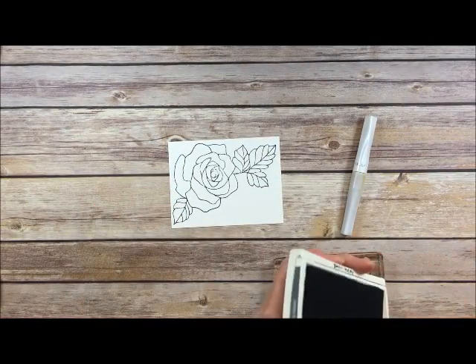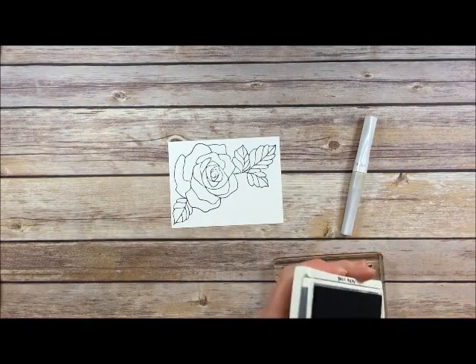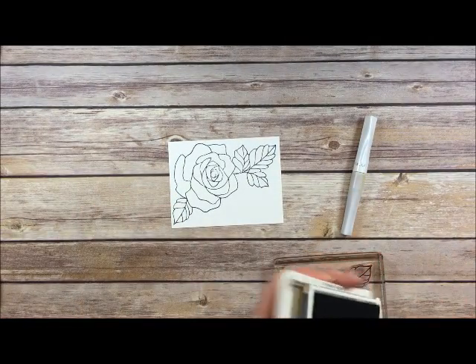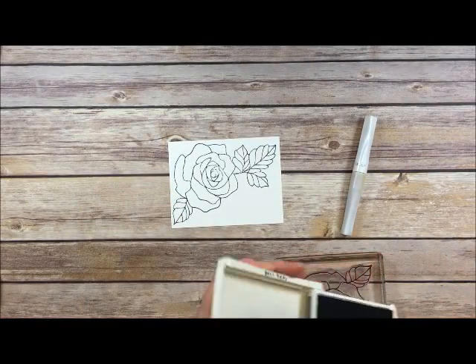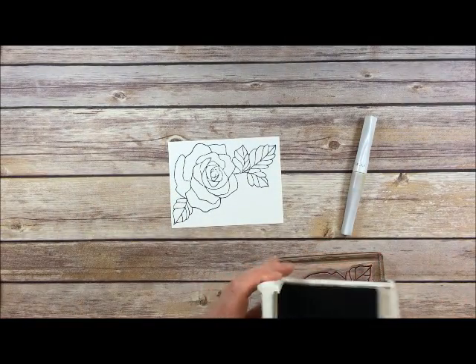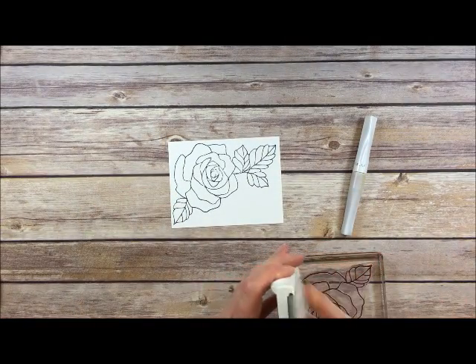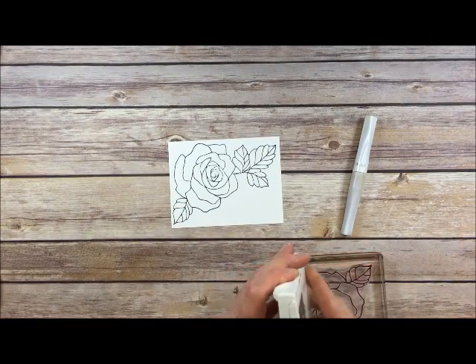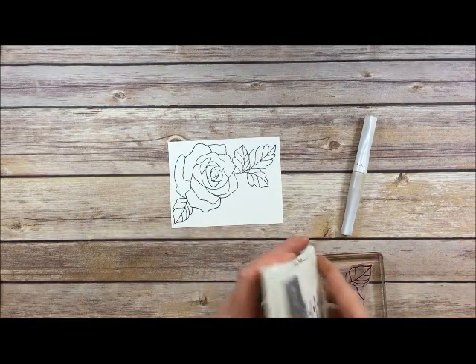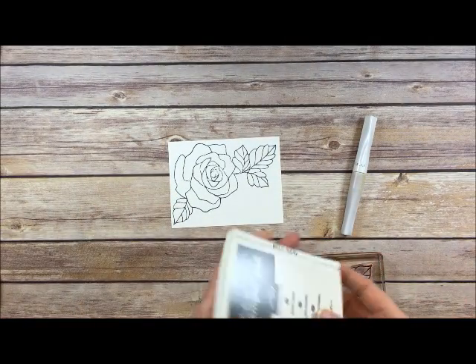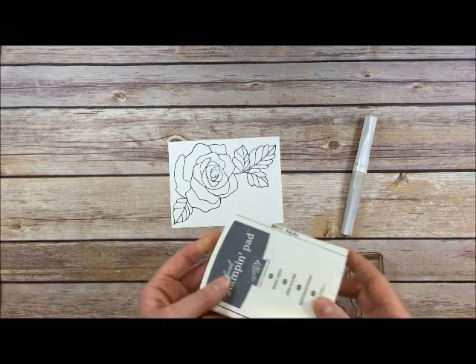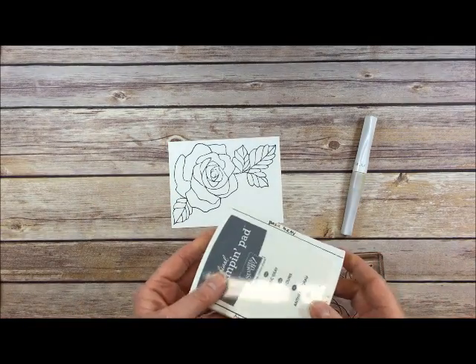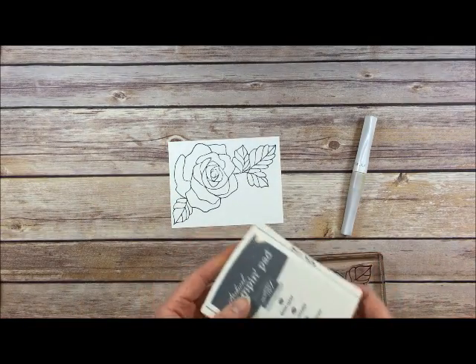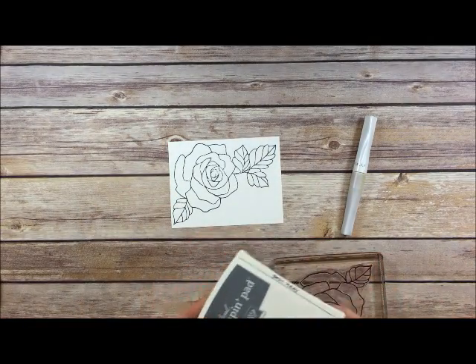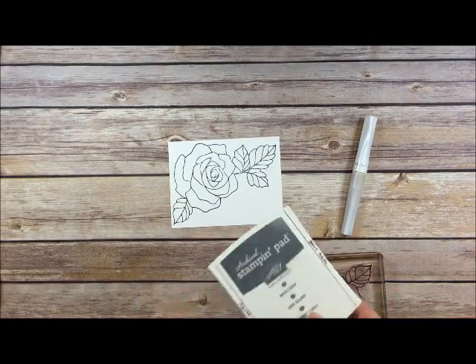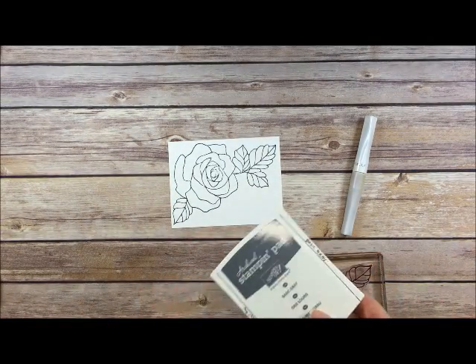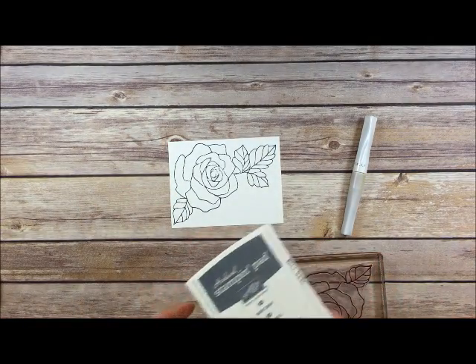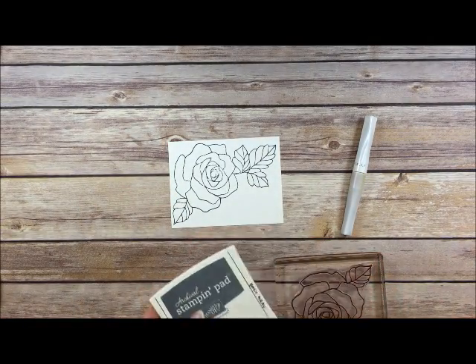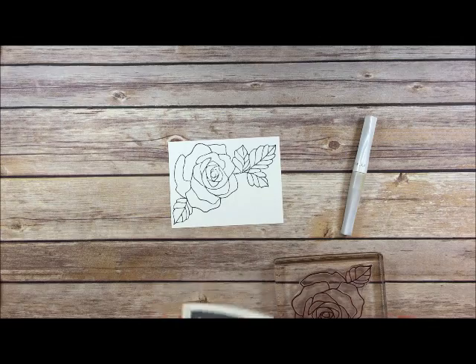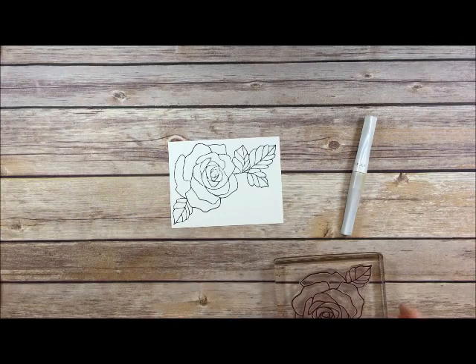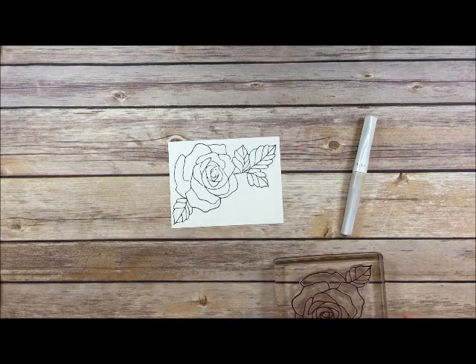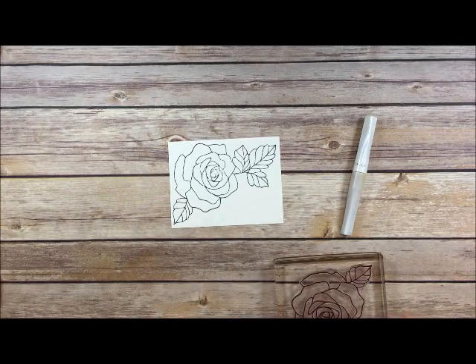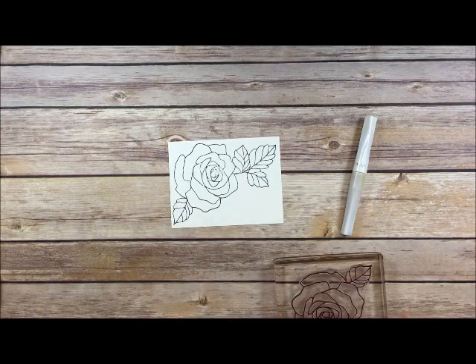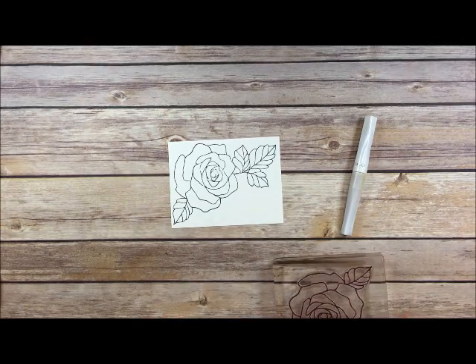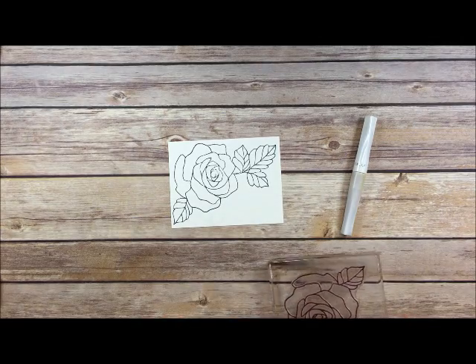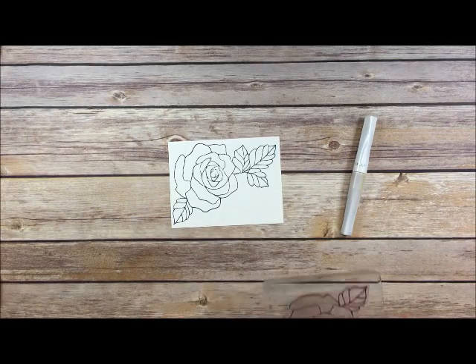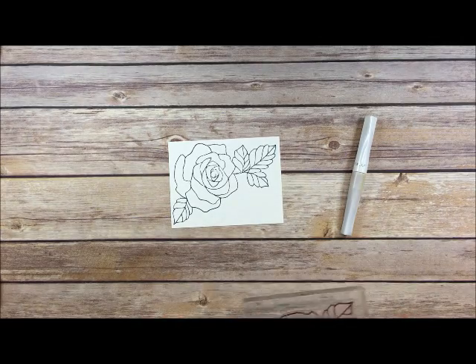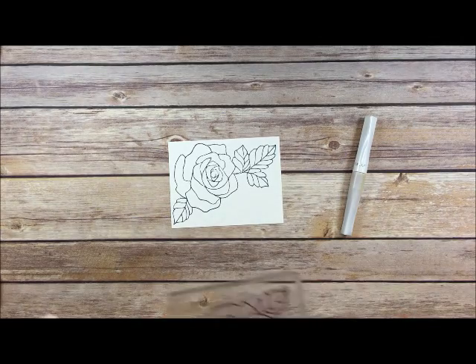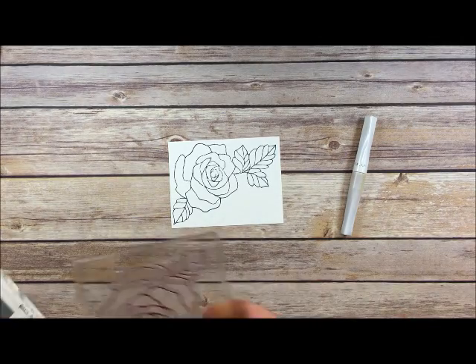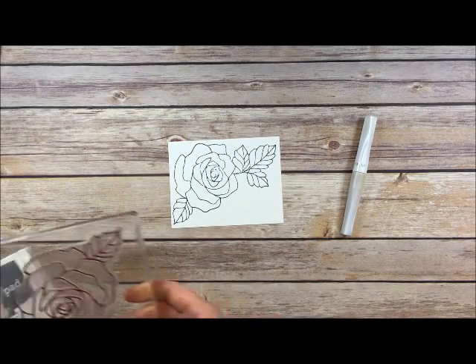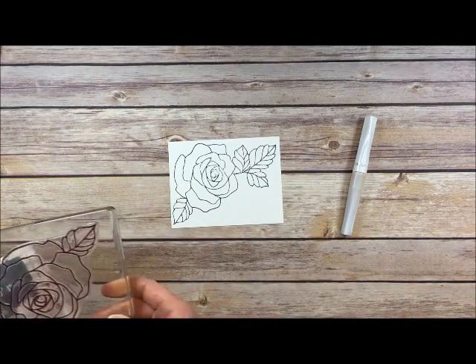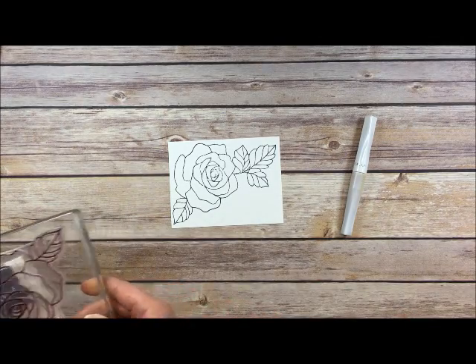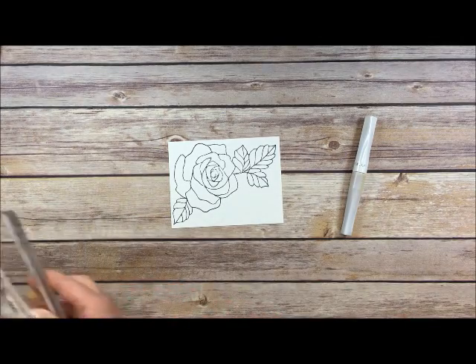With Basic Gray and Basic Black you do have to let the ink dry for a few minutes. So I'll let that dry and then I'll start the technique.